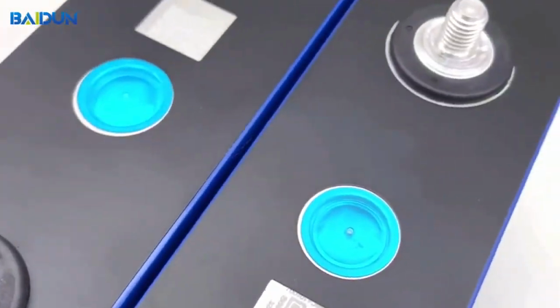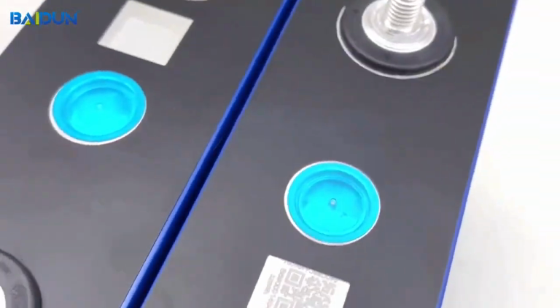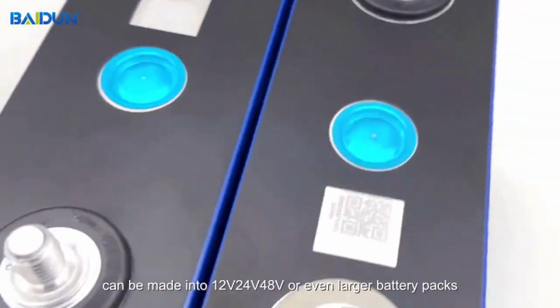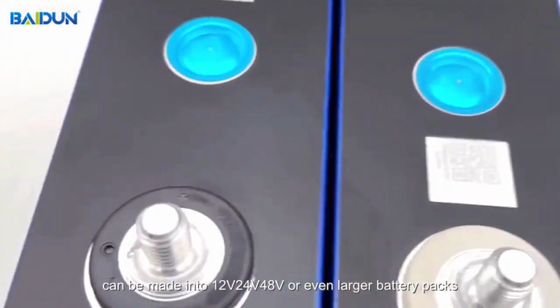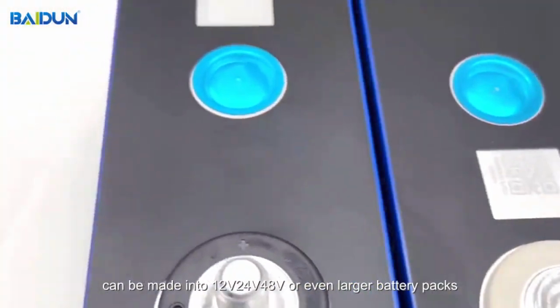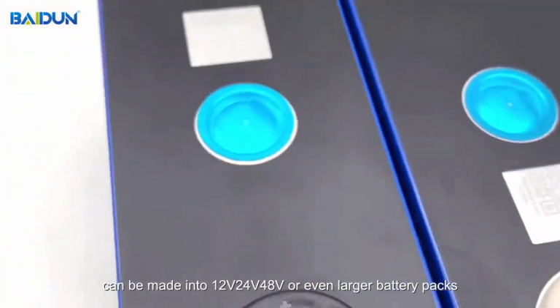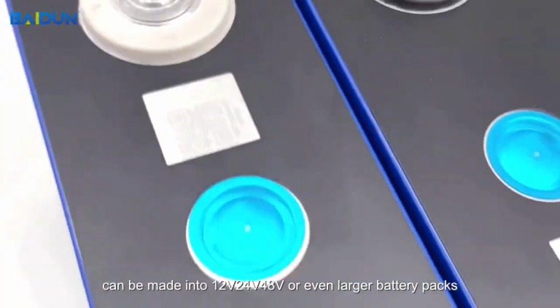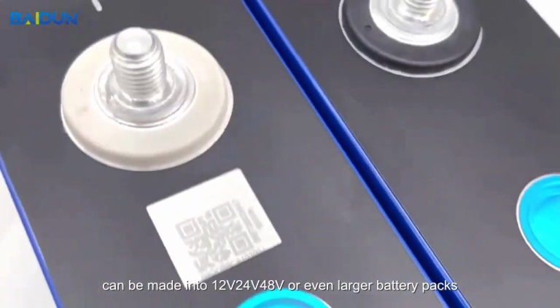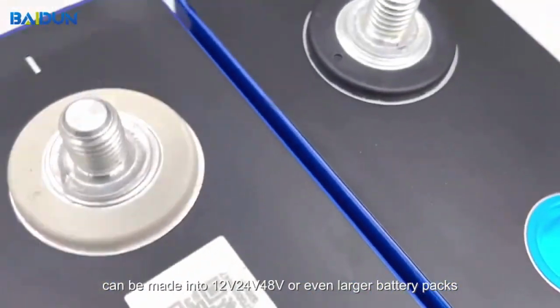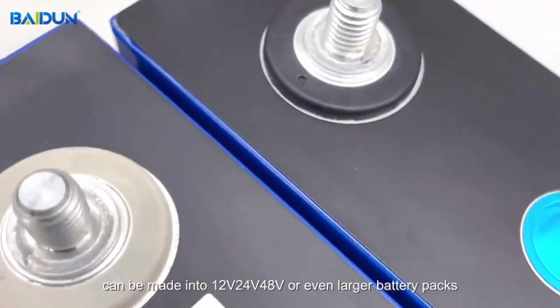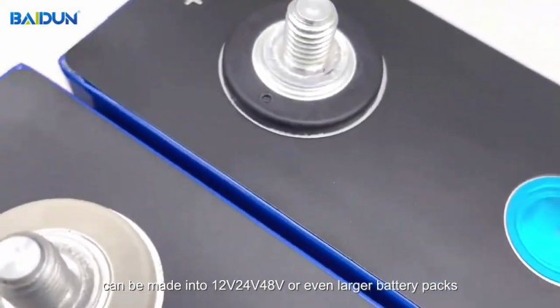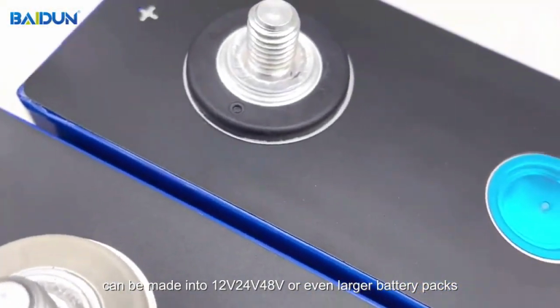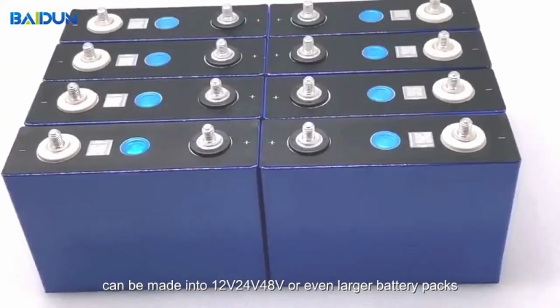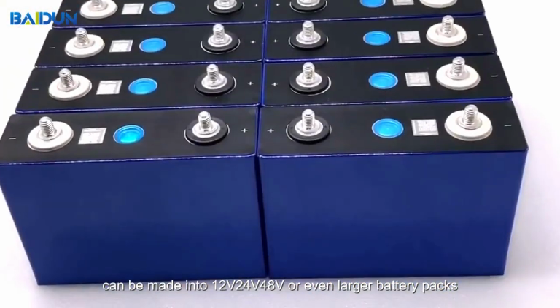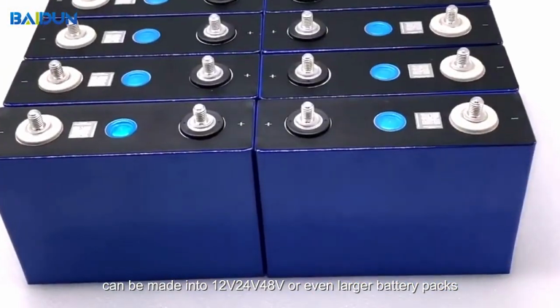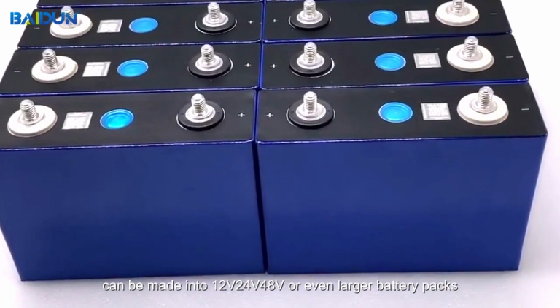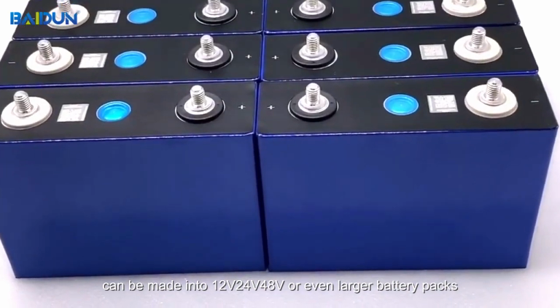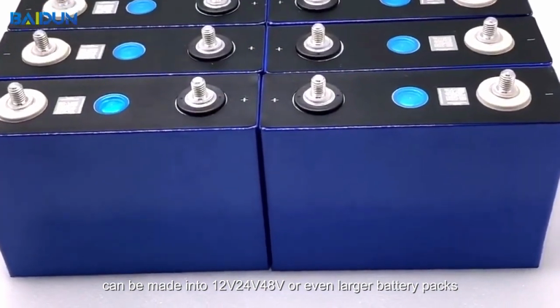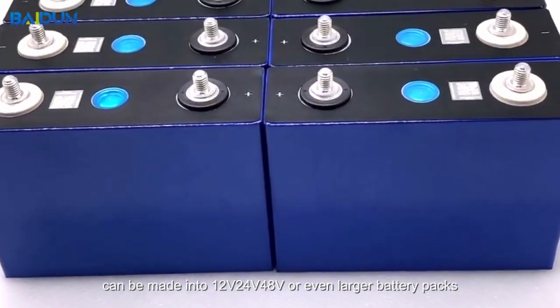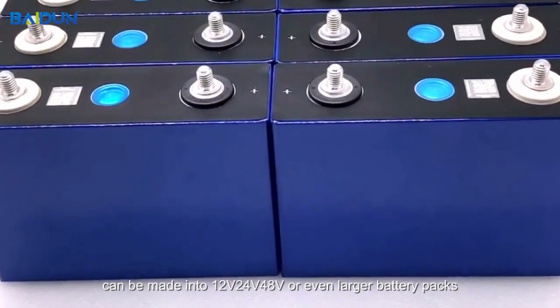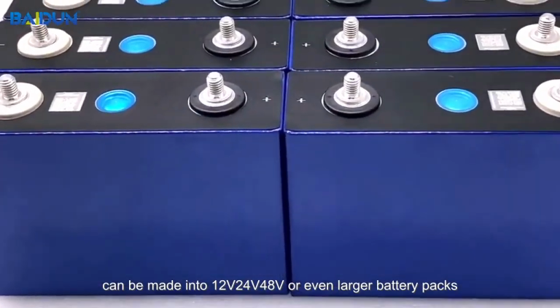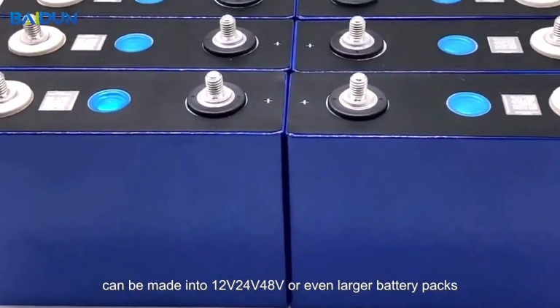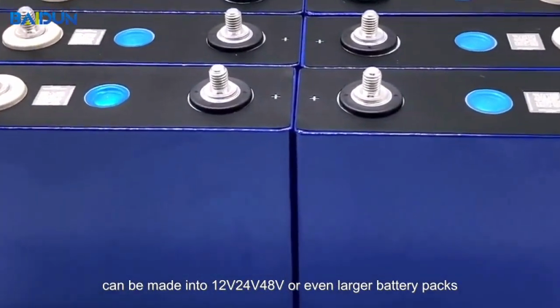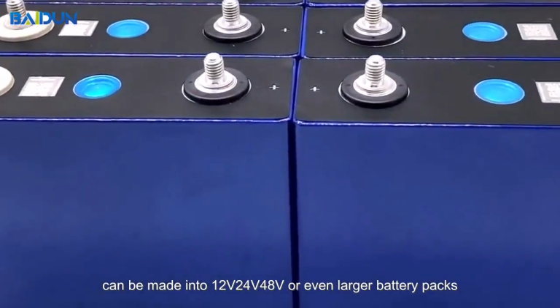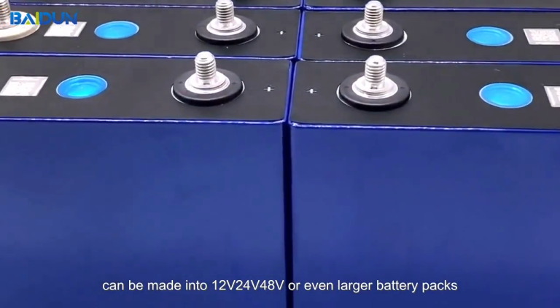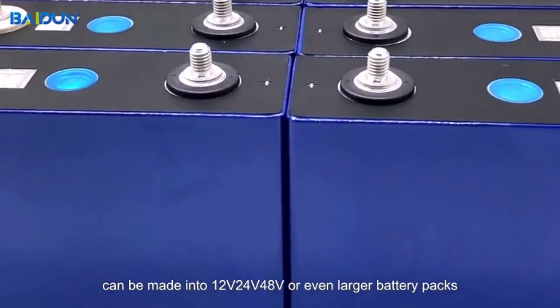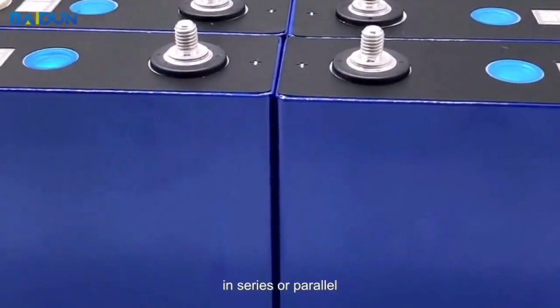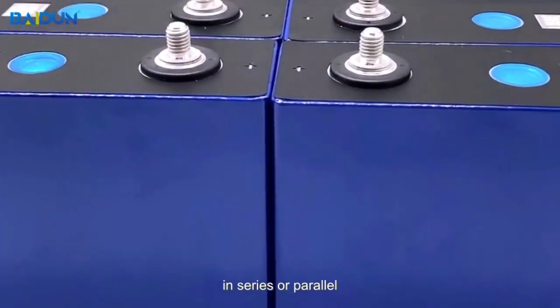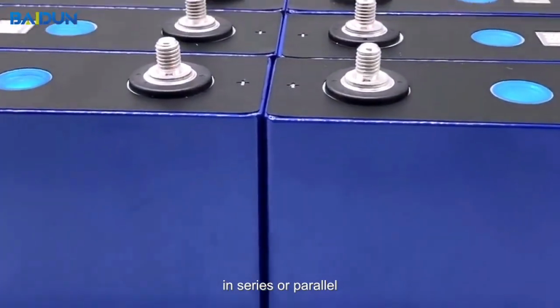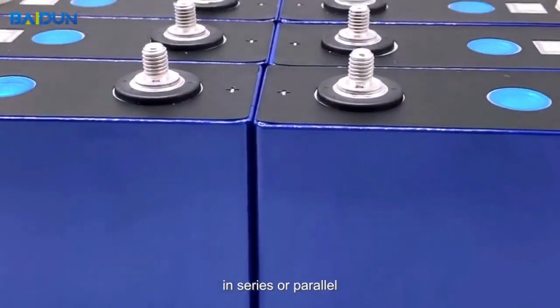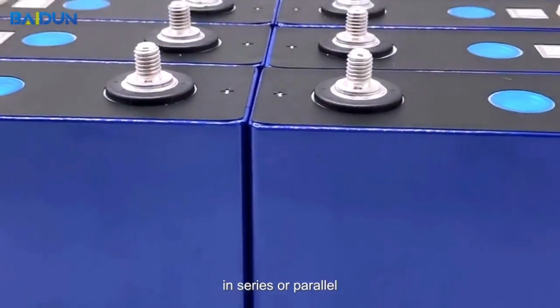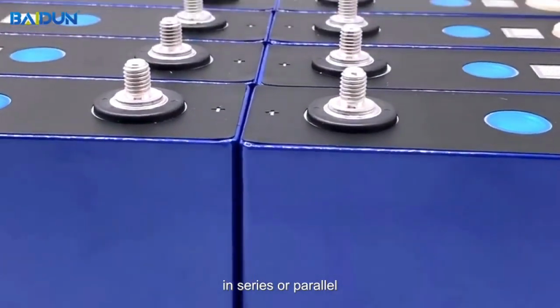Can be made into 1.2V, 2.4V, 4.8V, or even larger battery packs, in series or parallel.